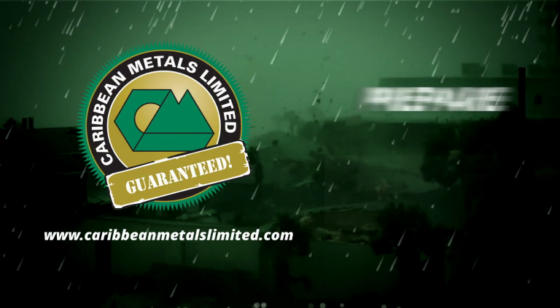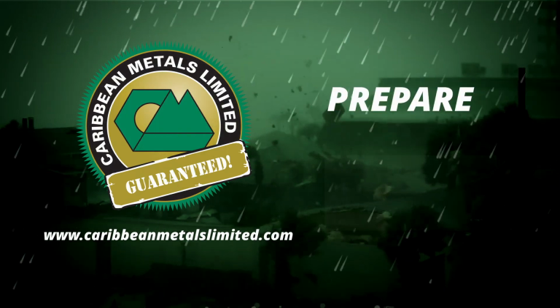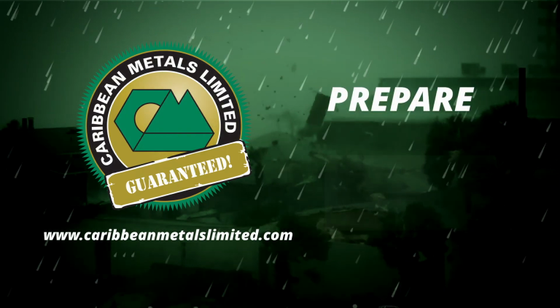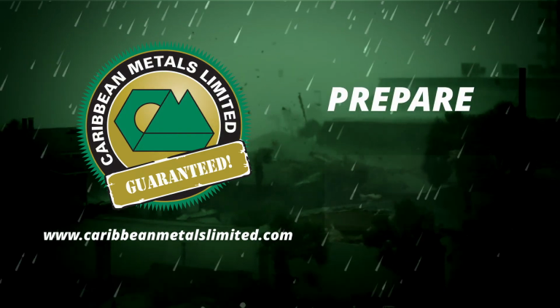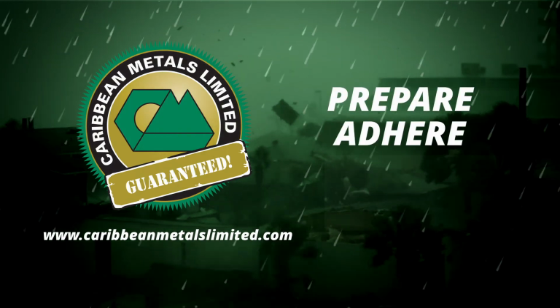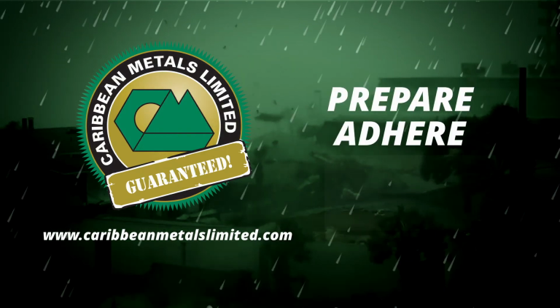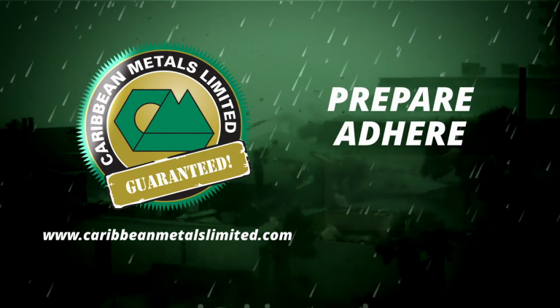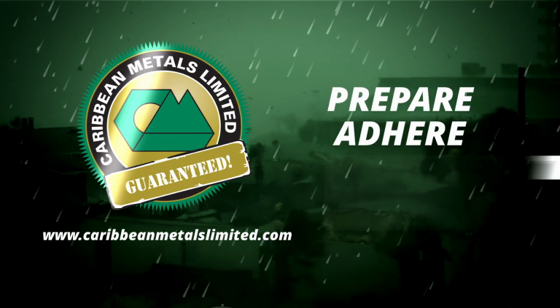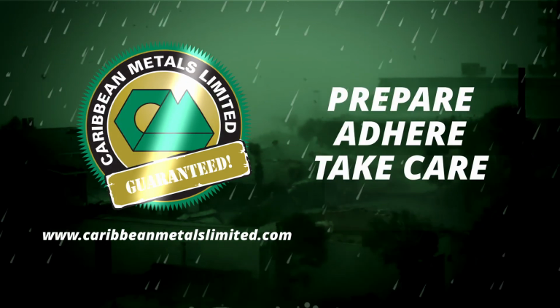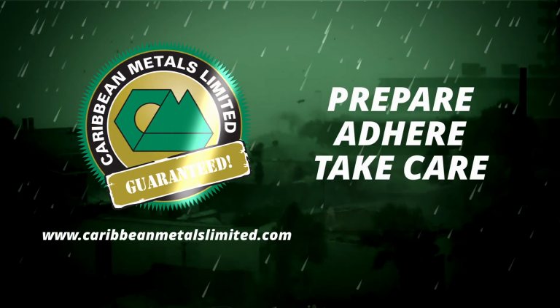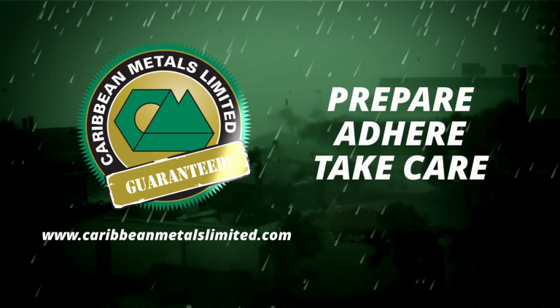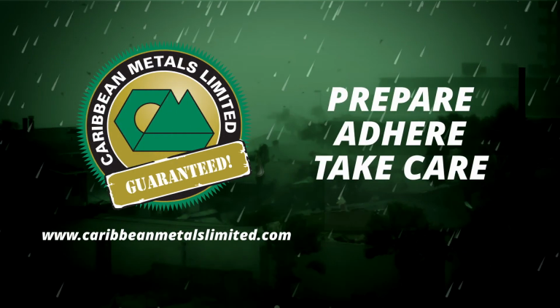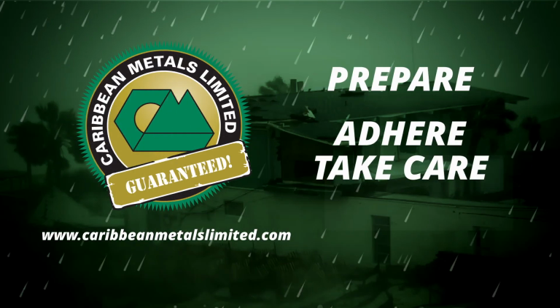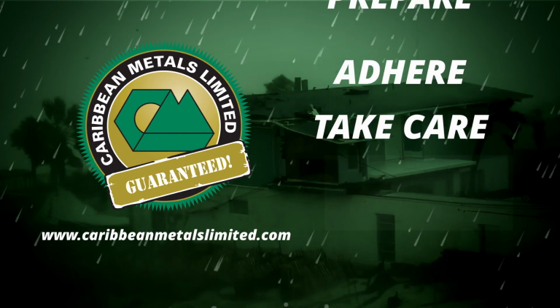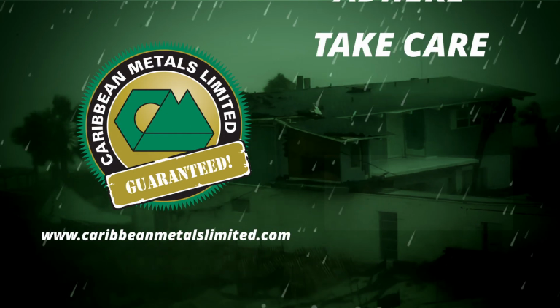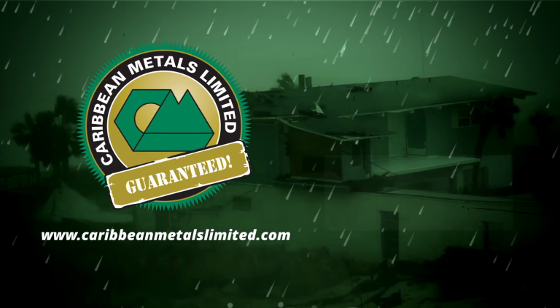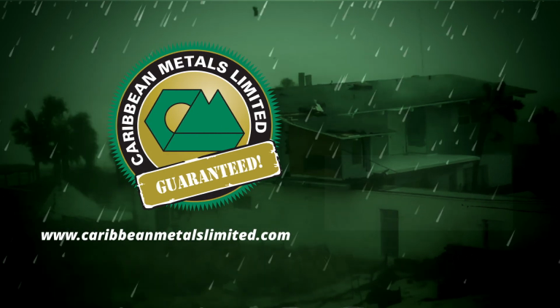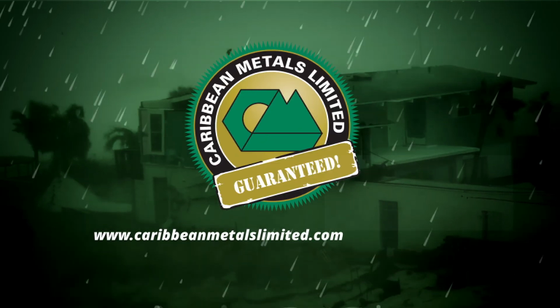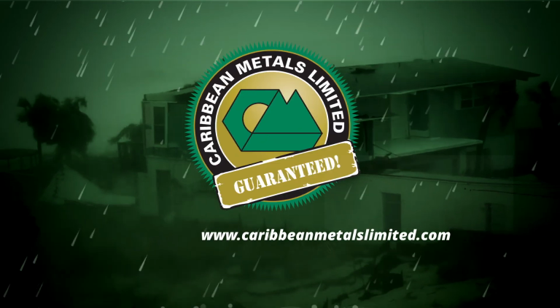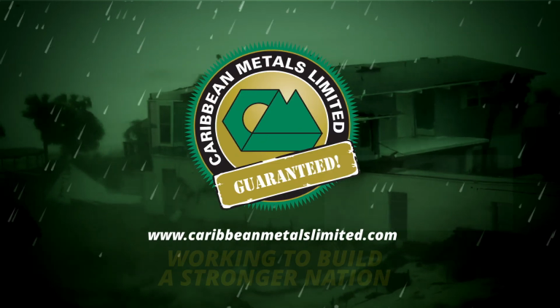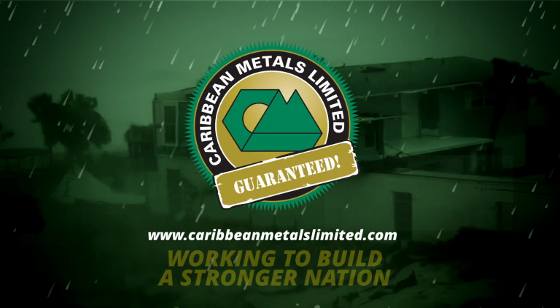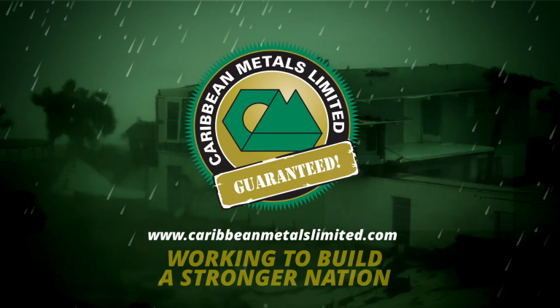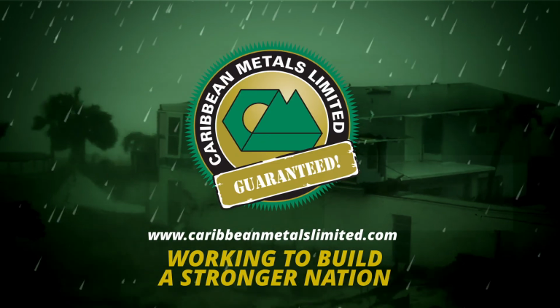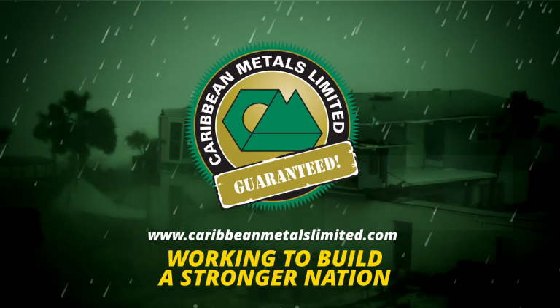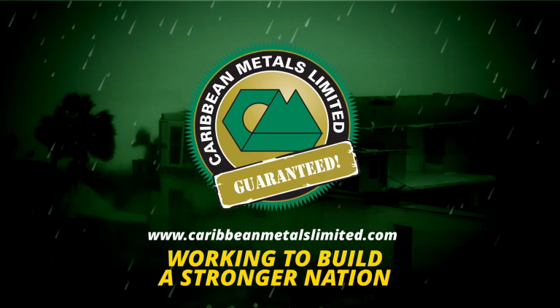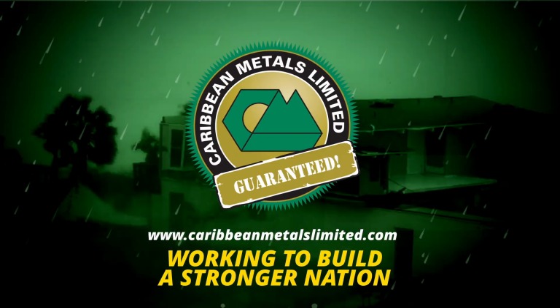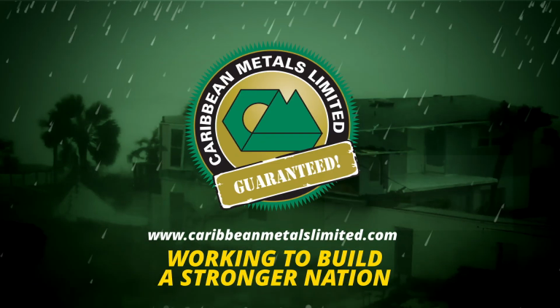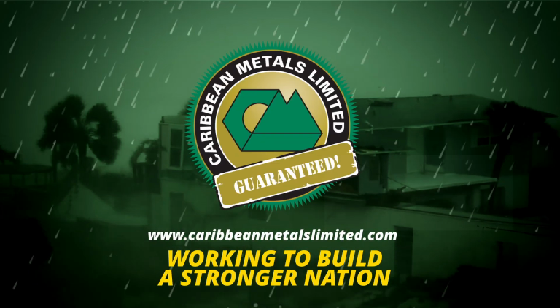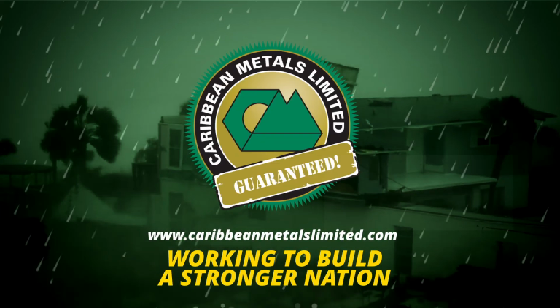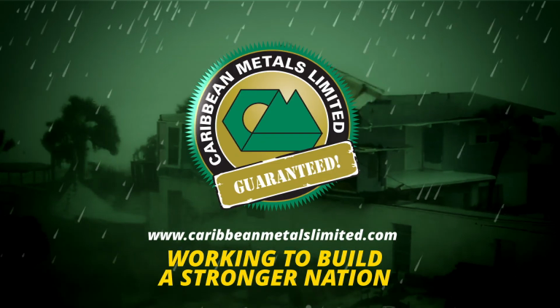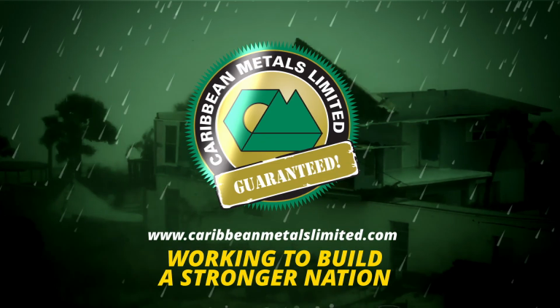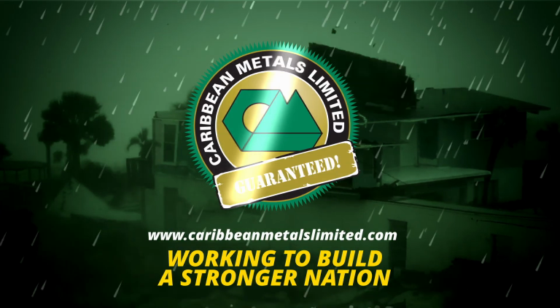Prepare, adhere, and take care. Caribbean Metals Limited, working to build a stronger nation.